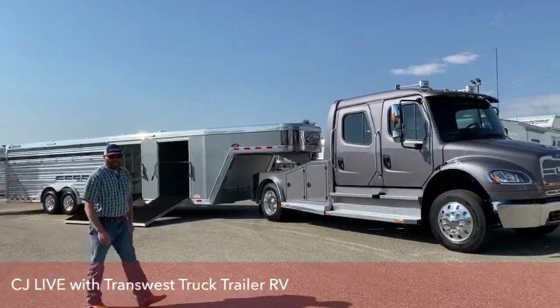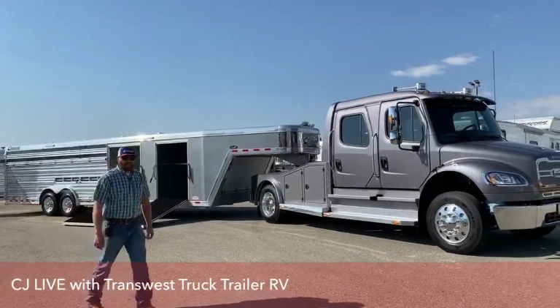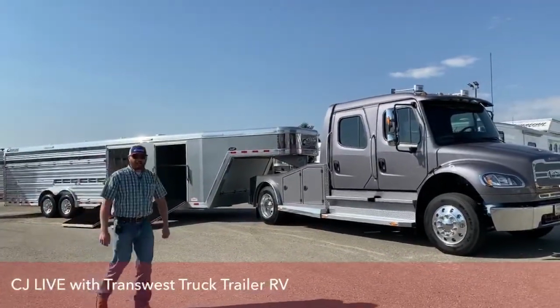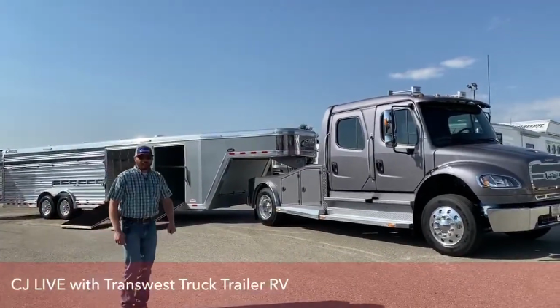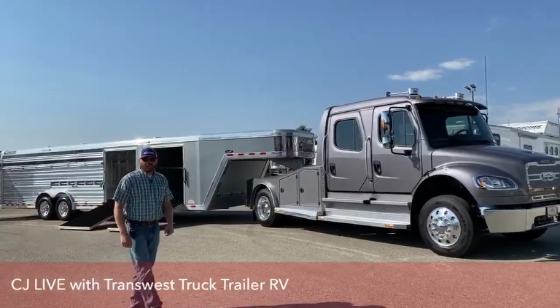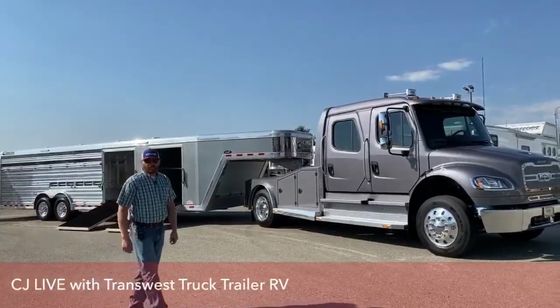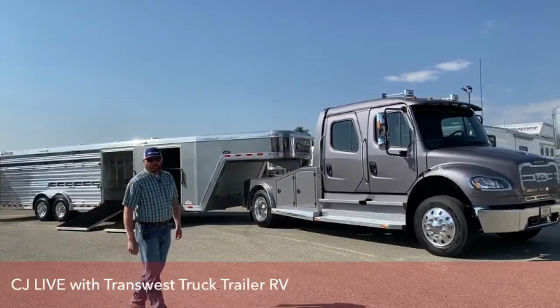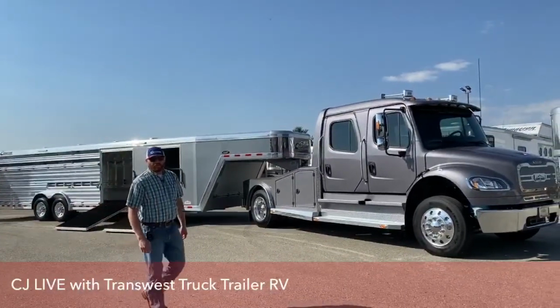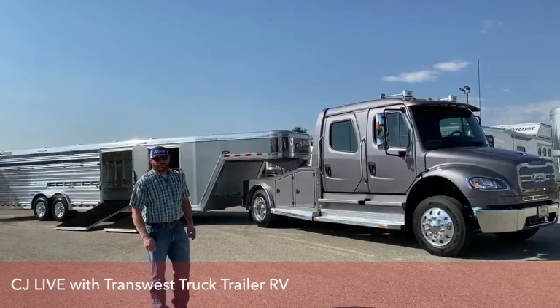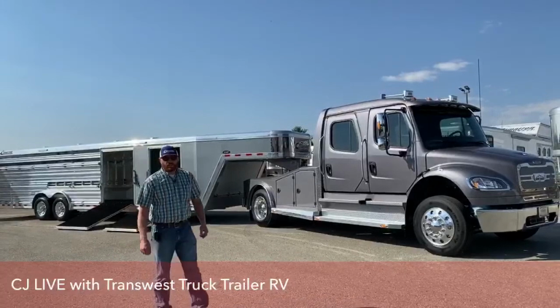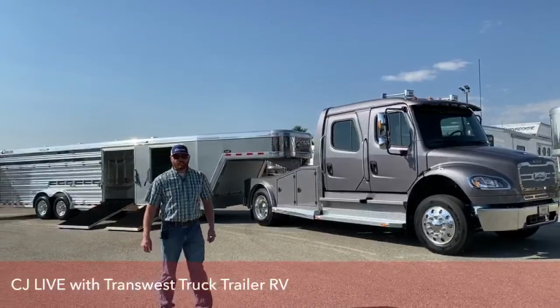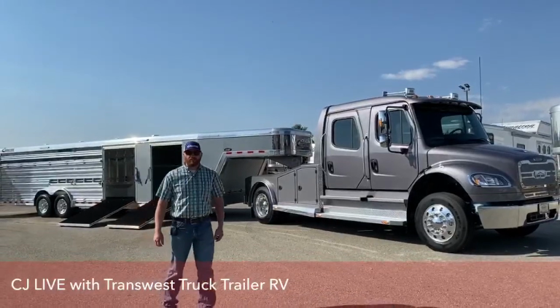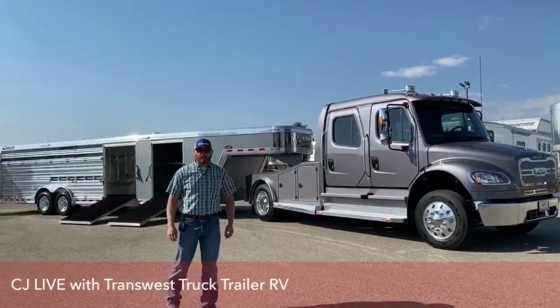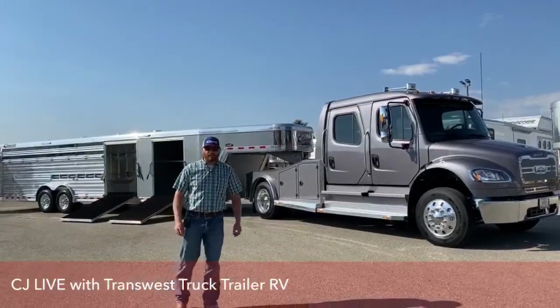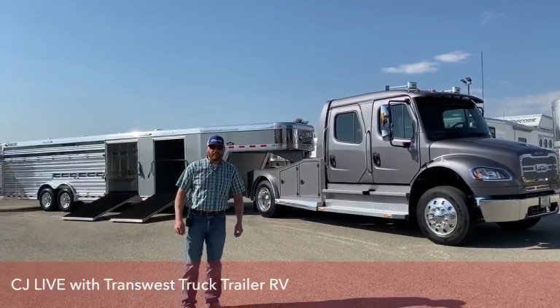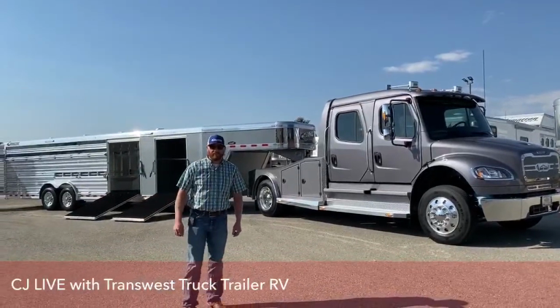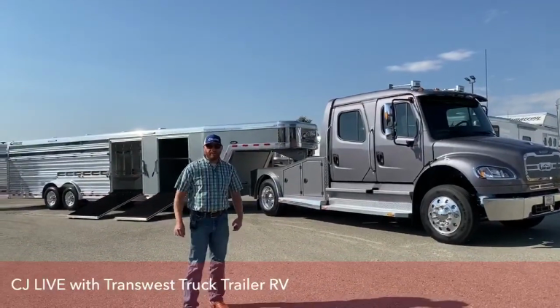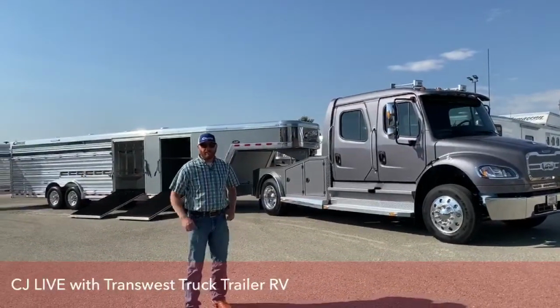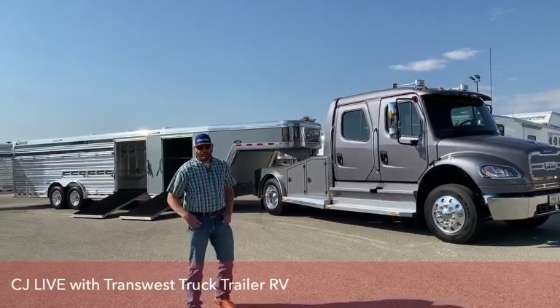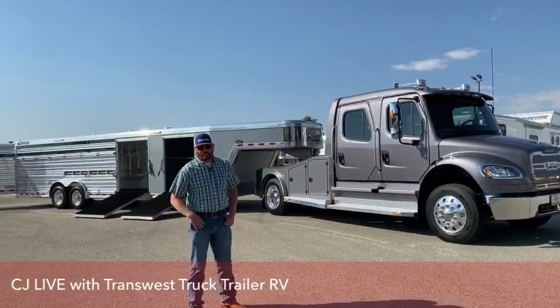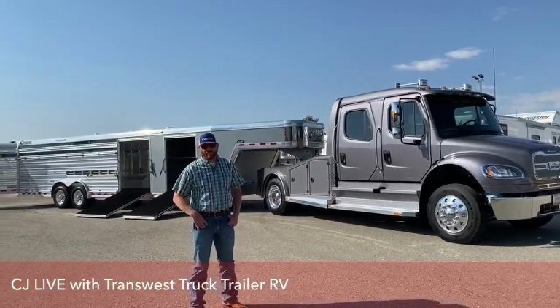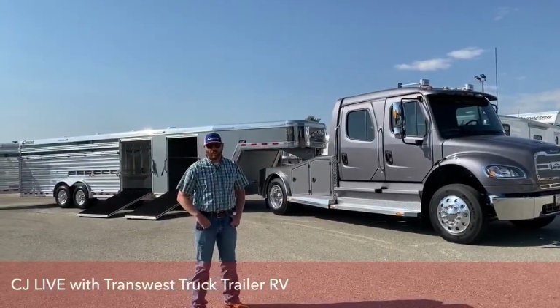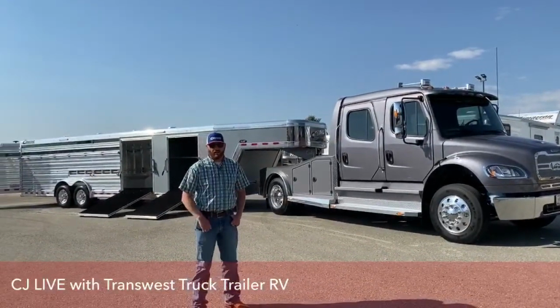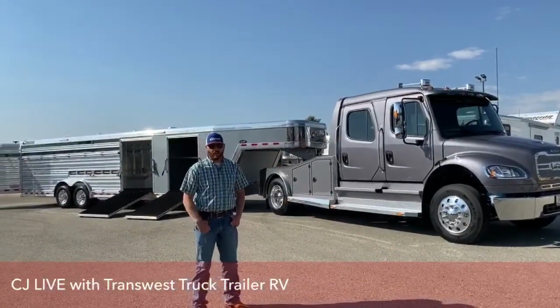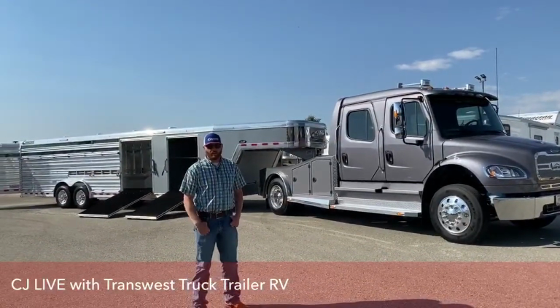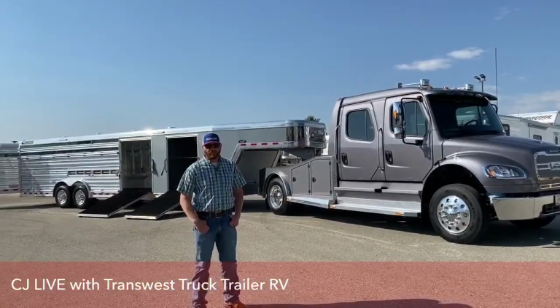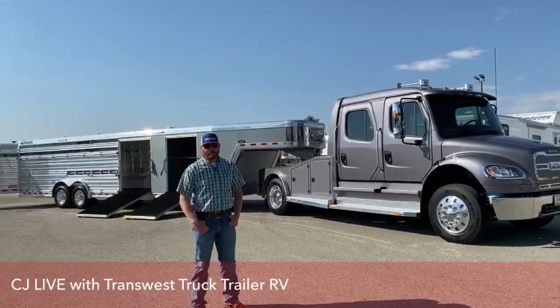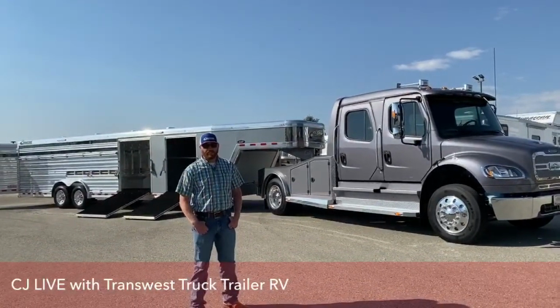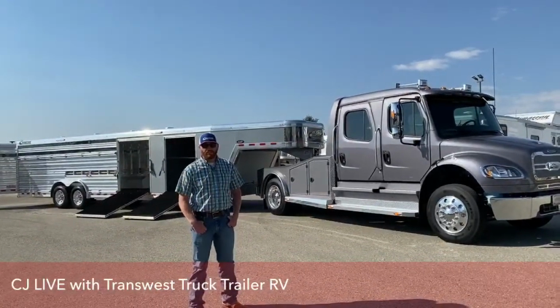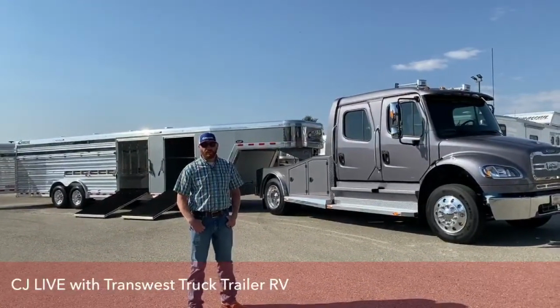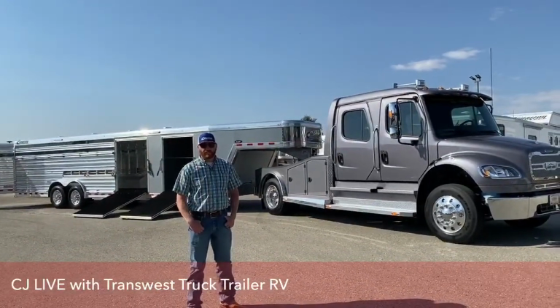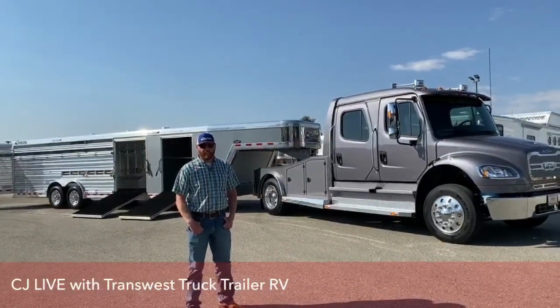Hi, I'm CJ Altenberg with TransWest Truck Trailer RV in Frederick, Colorado. We appreciate you tuning in today.